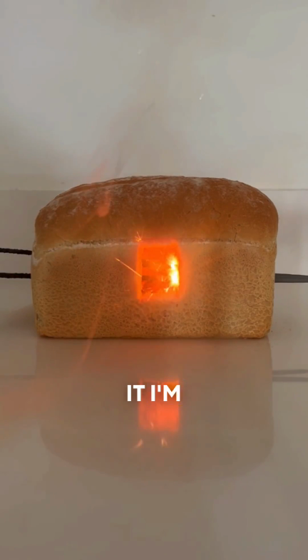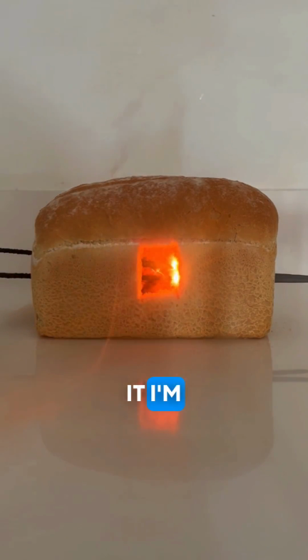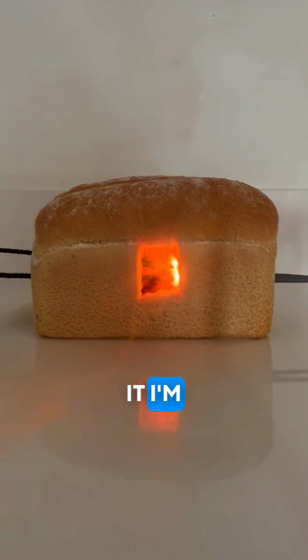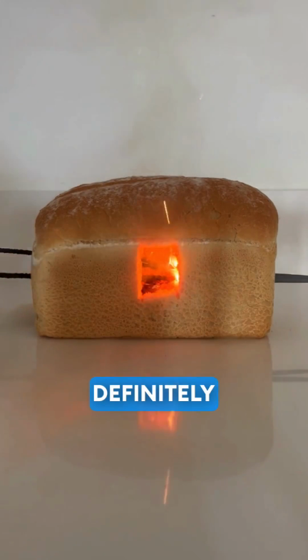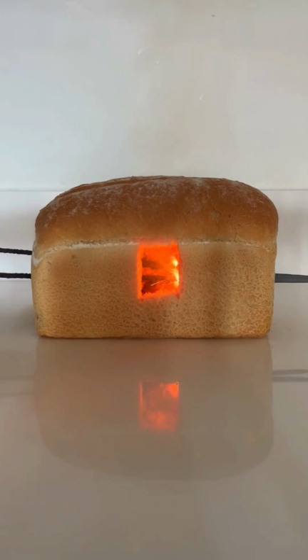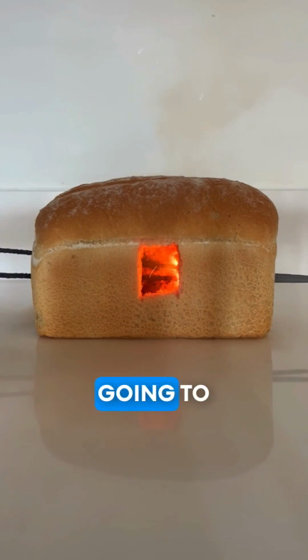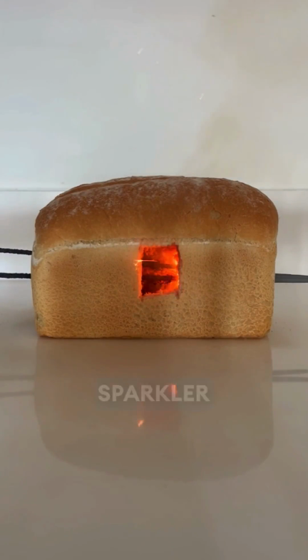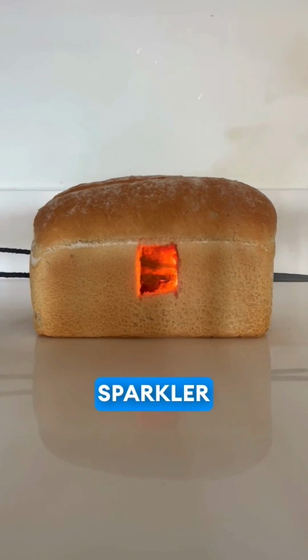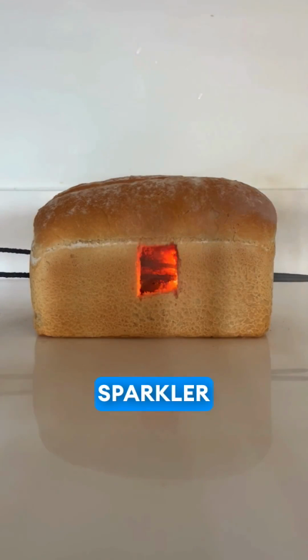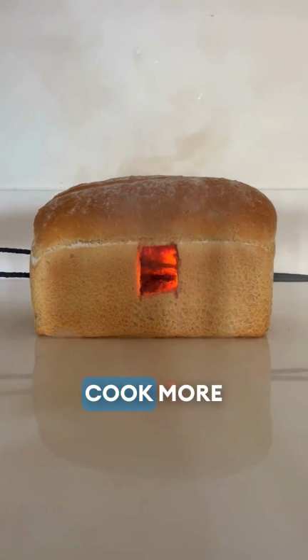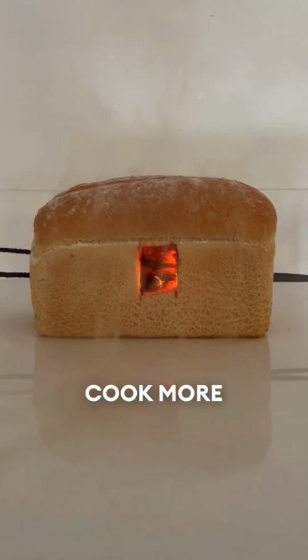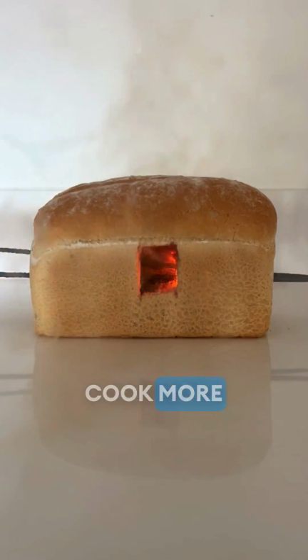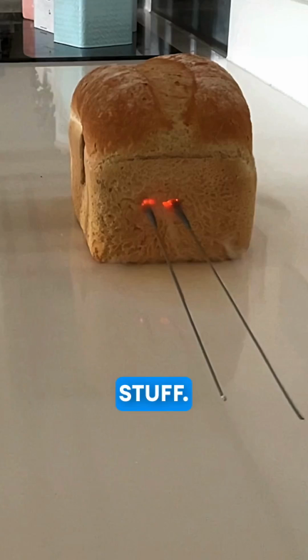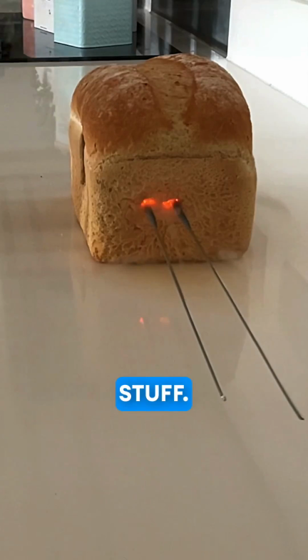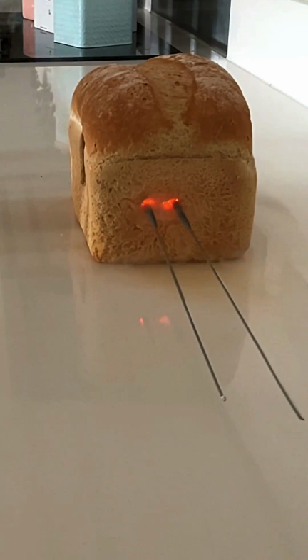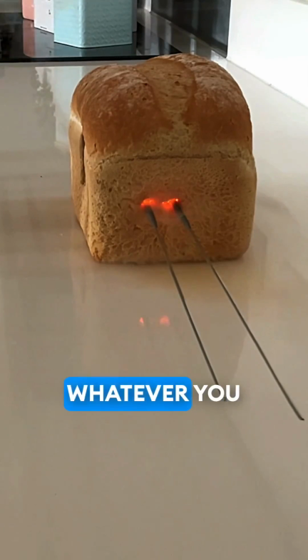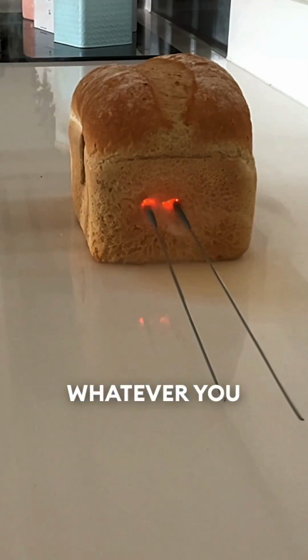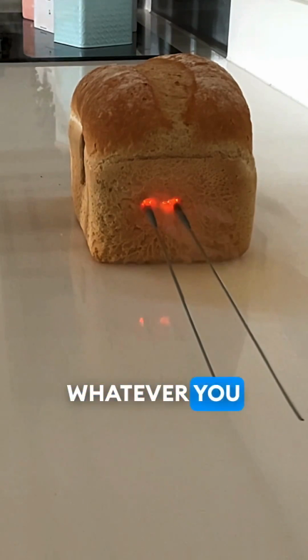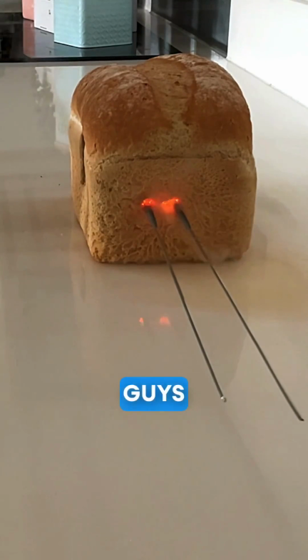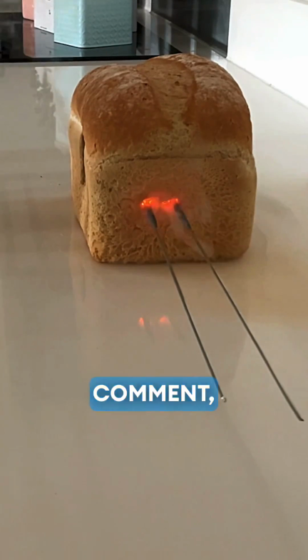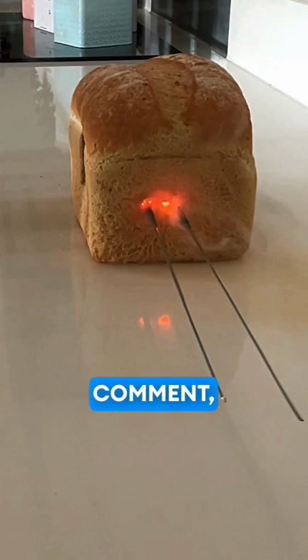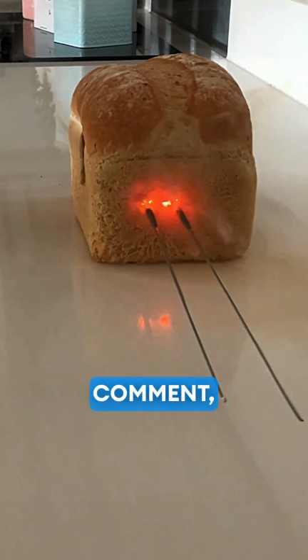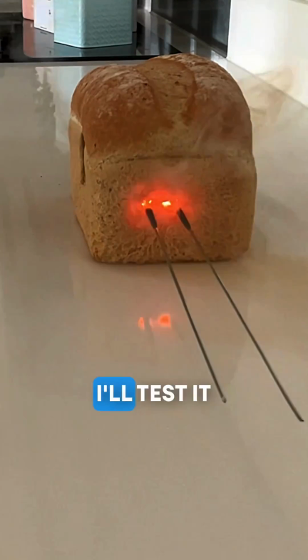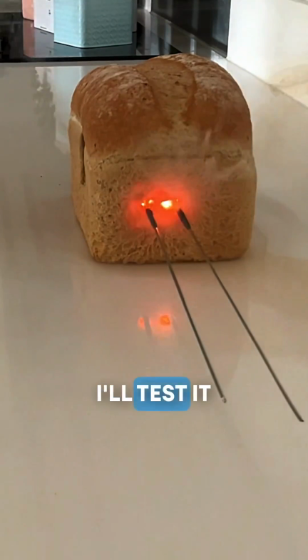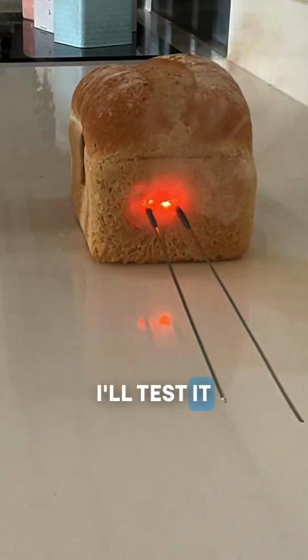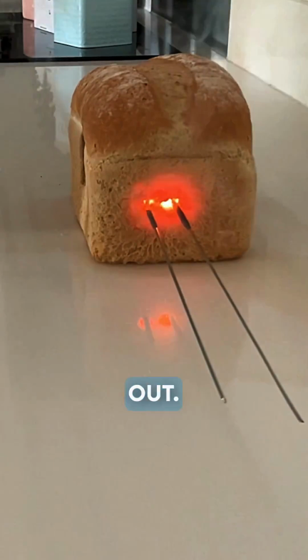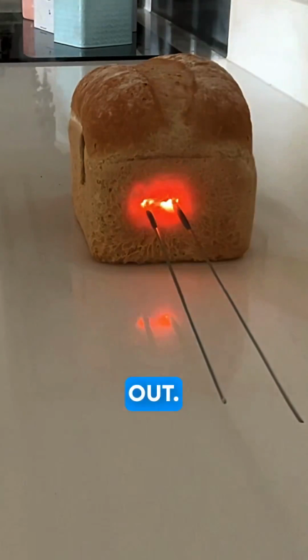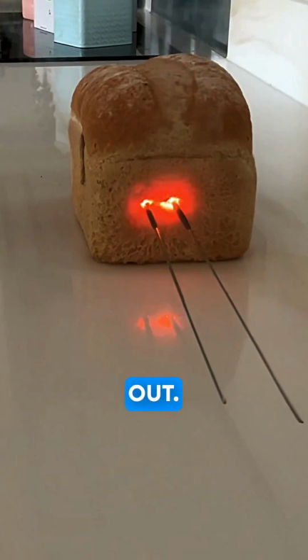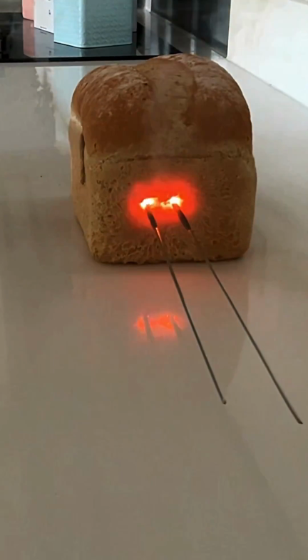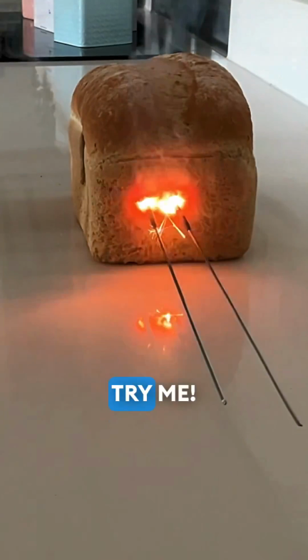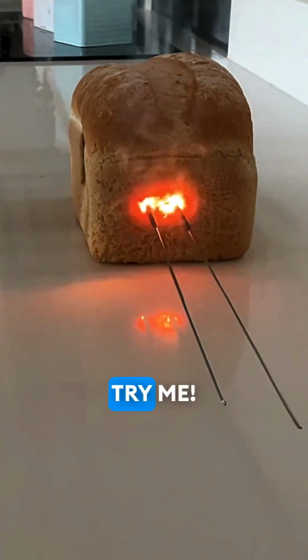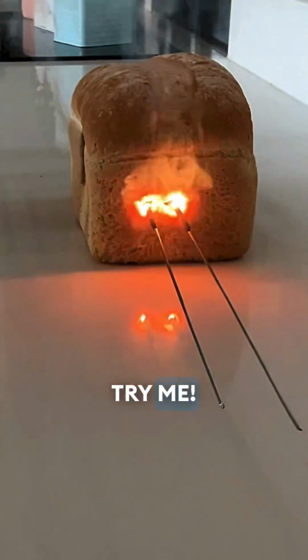I'm definitely going to sparkler cook more stuff. Whatever you guys comment, I'll test it out. Try me.